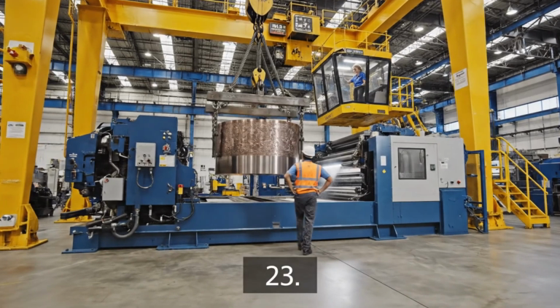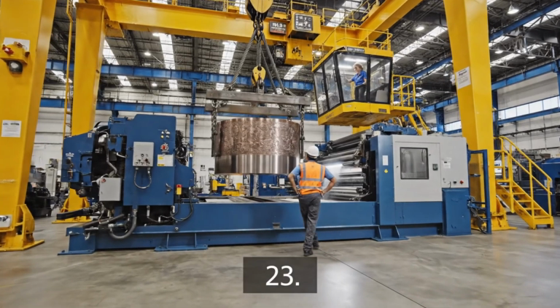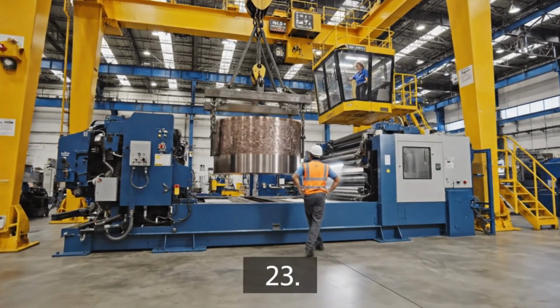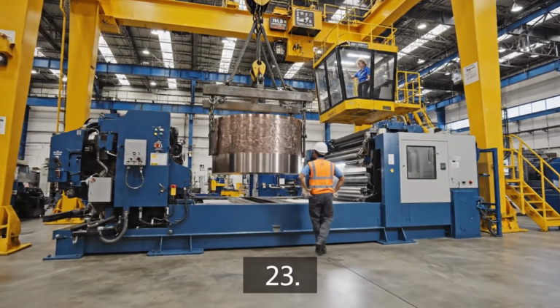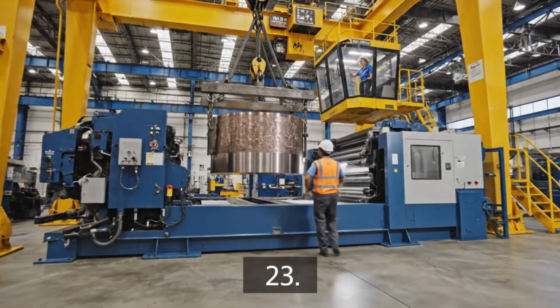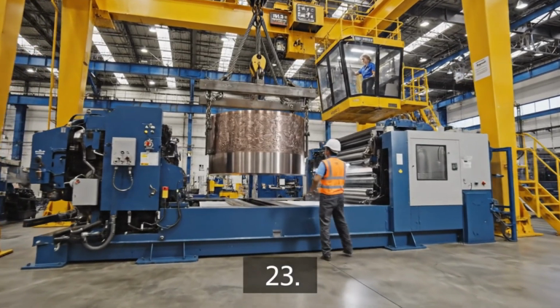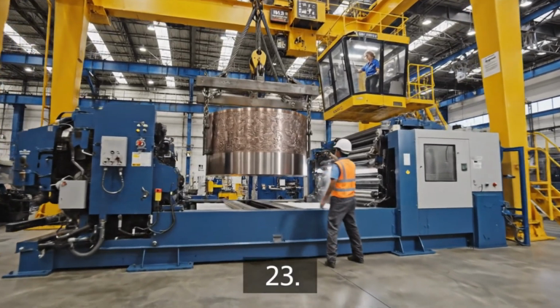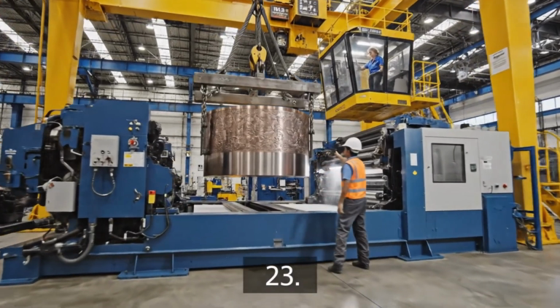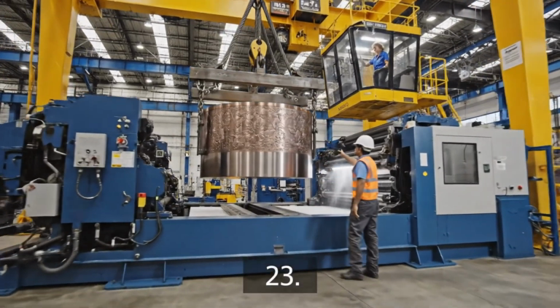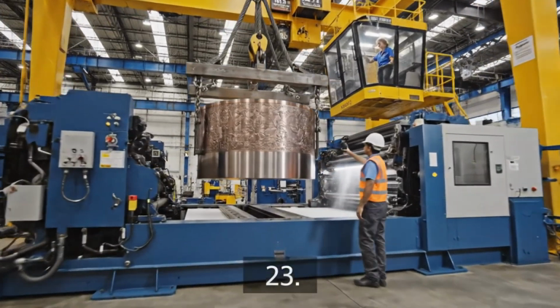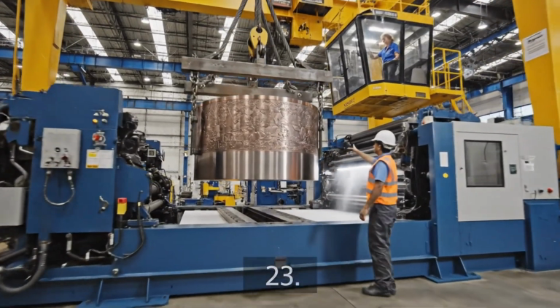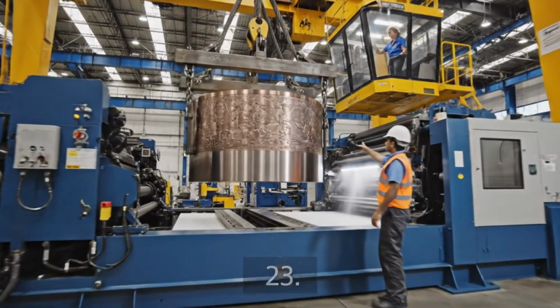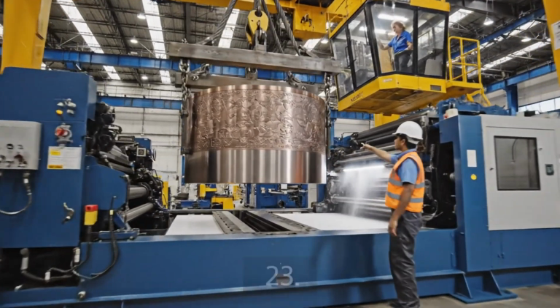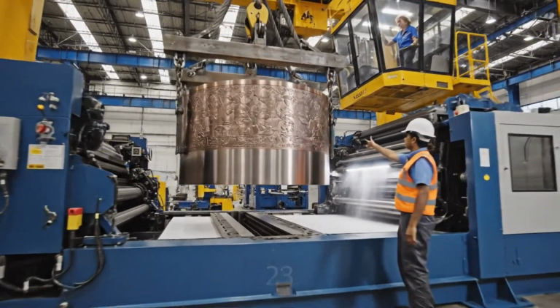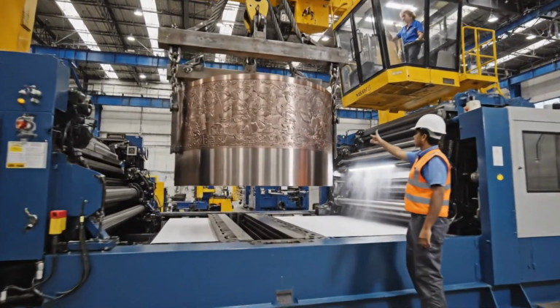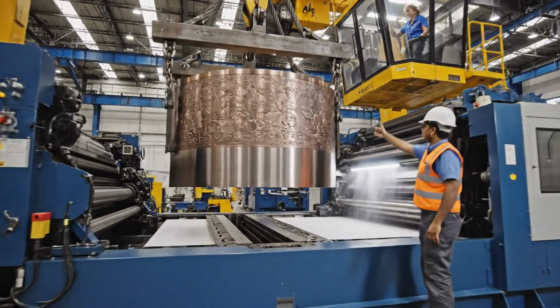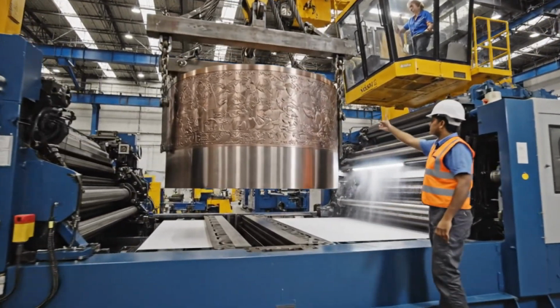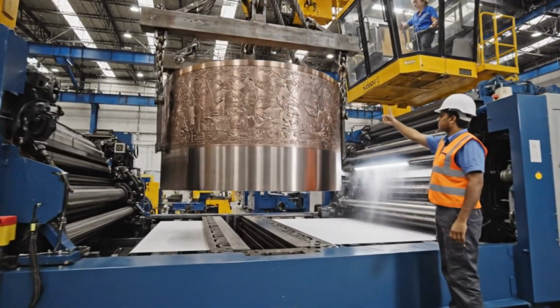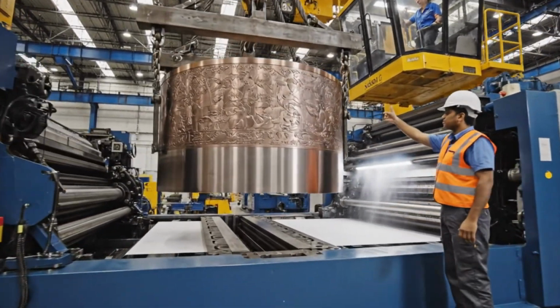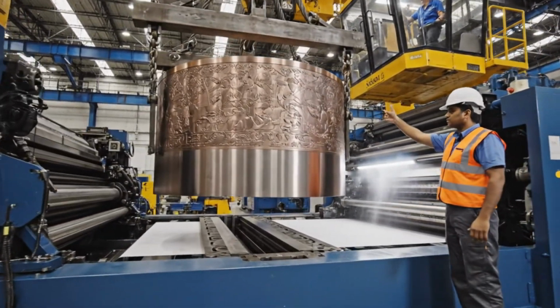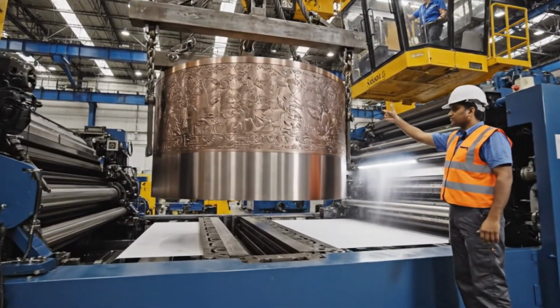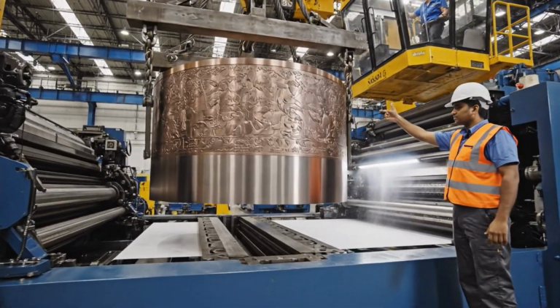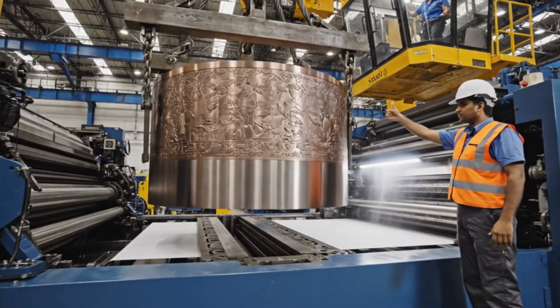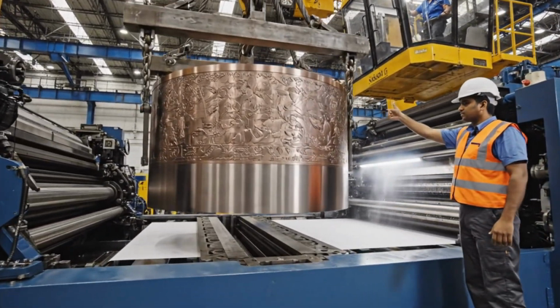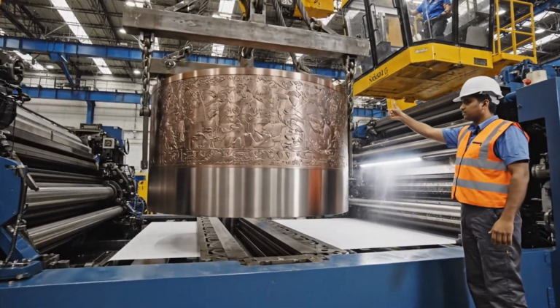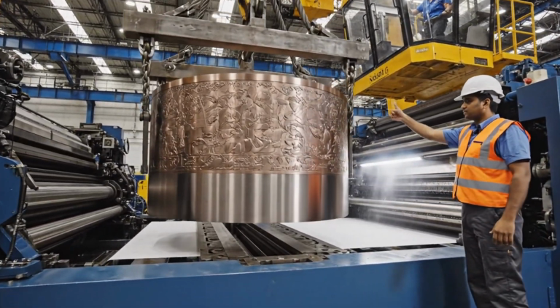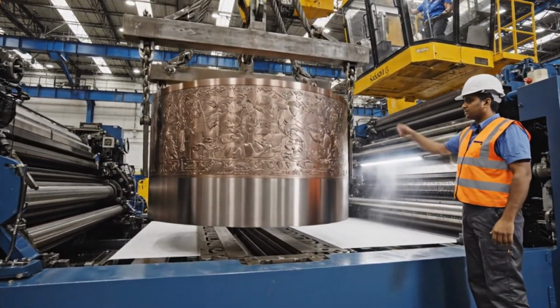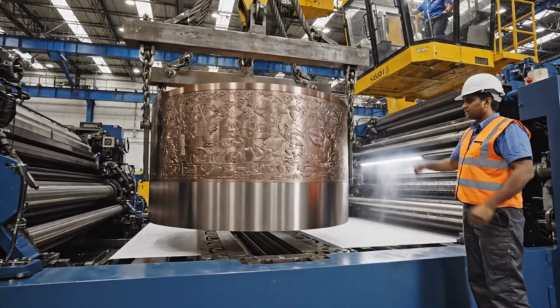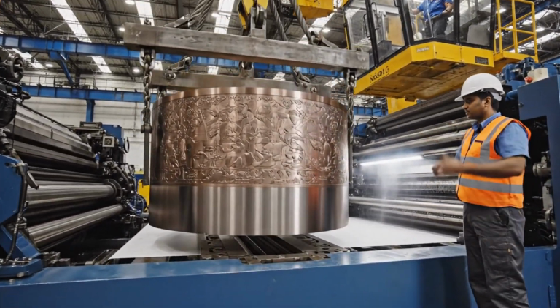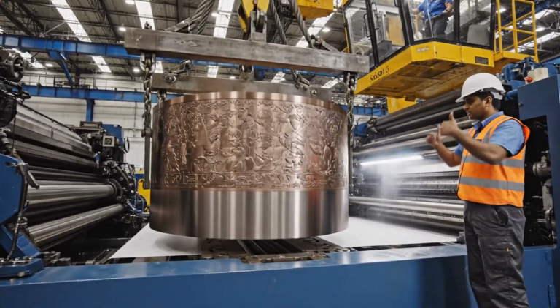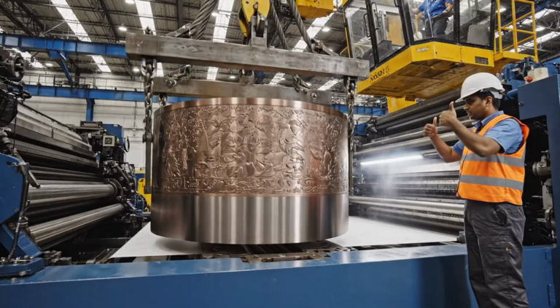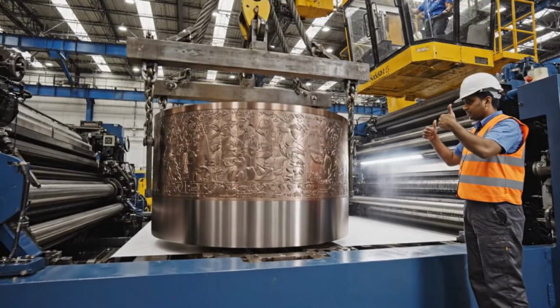Bring it down slow. Watch your alignment right there. Okay, set it down.